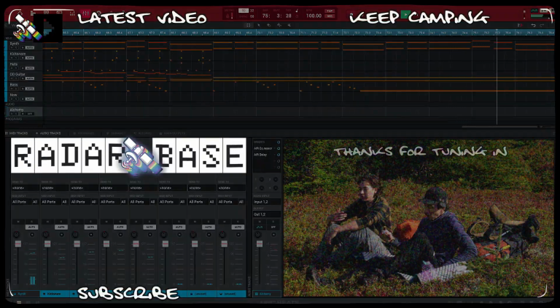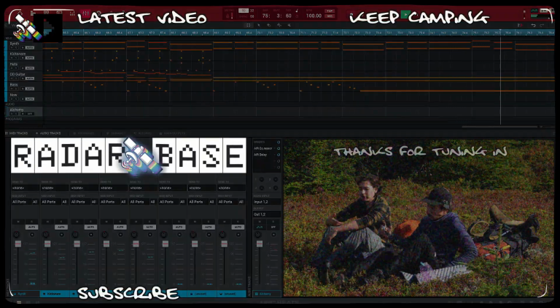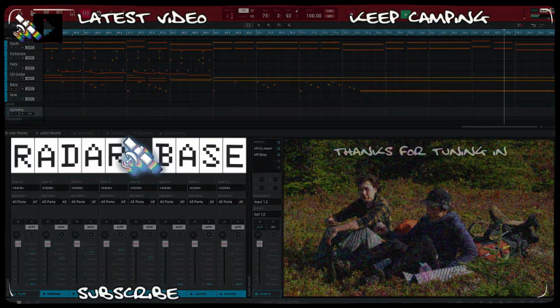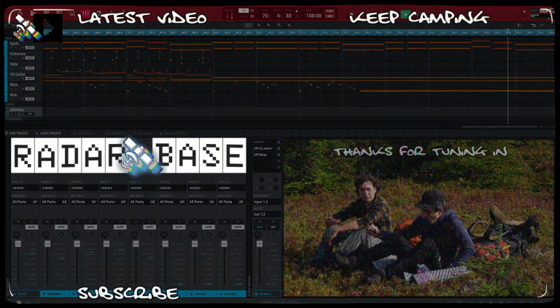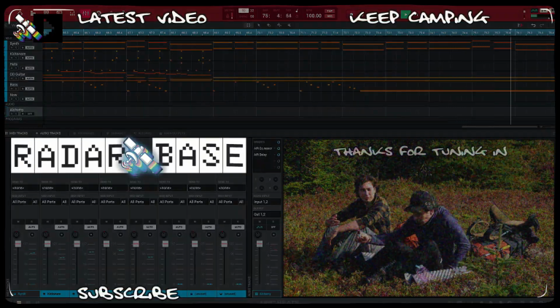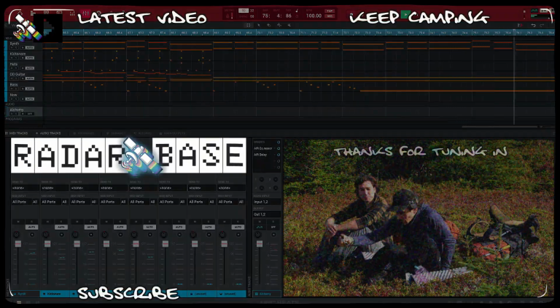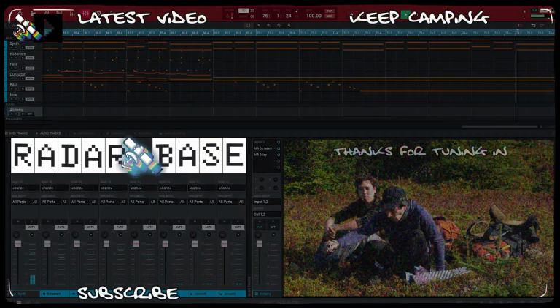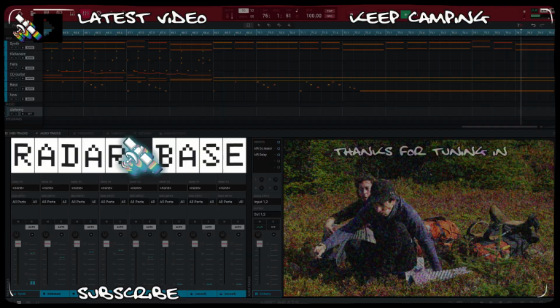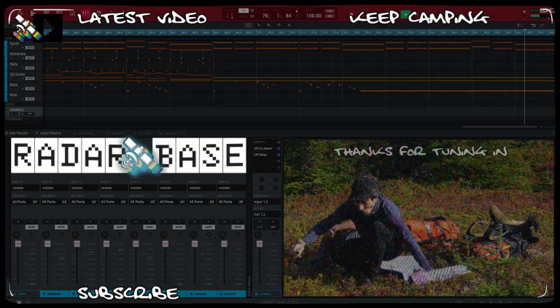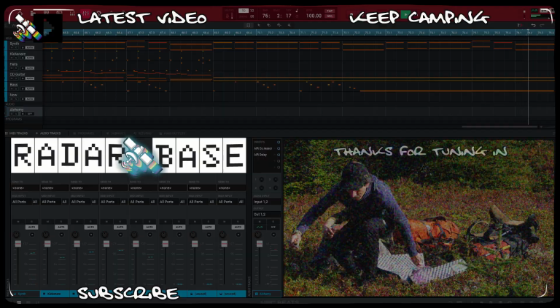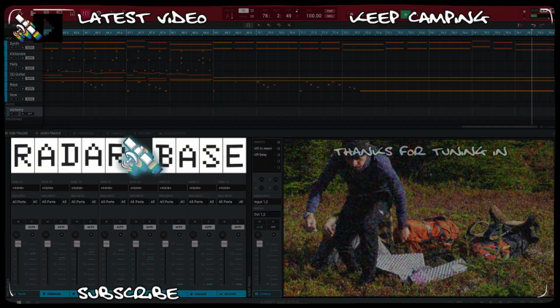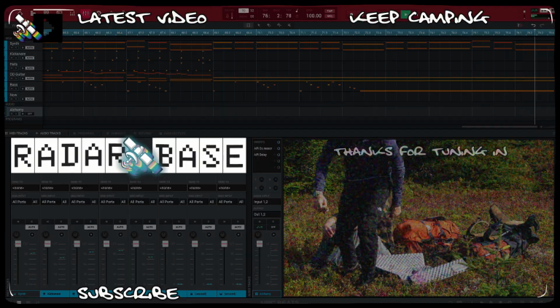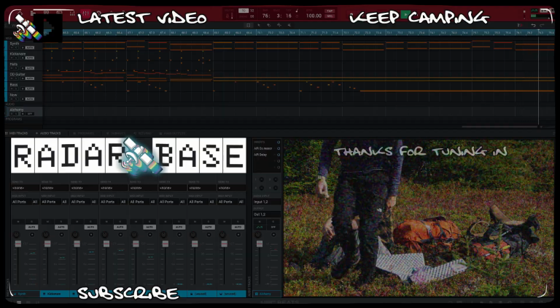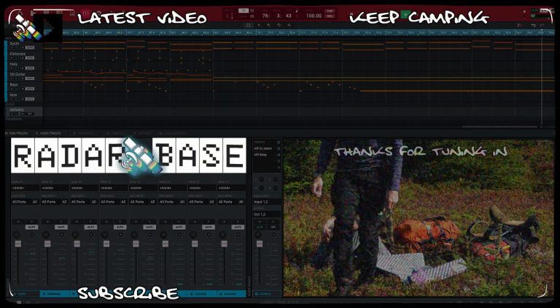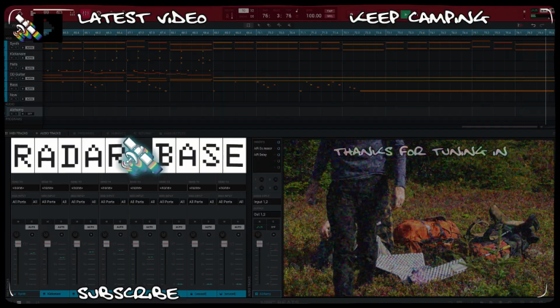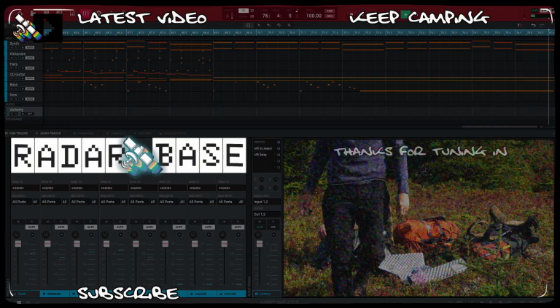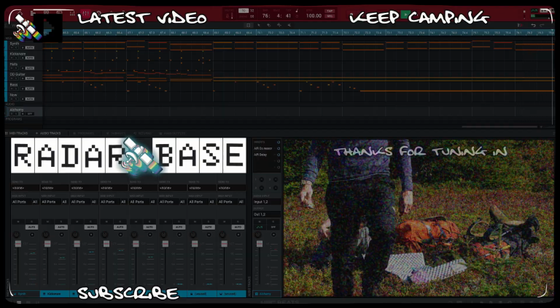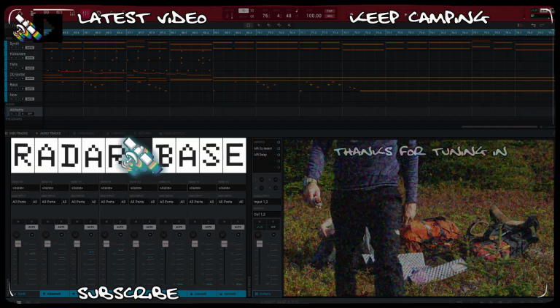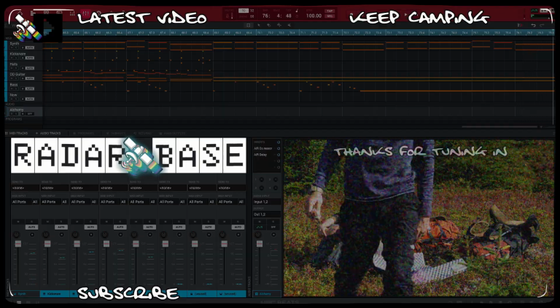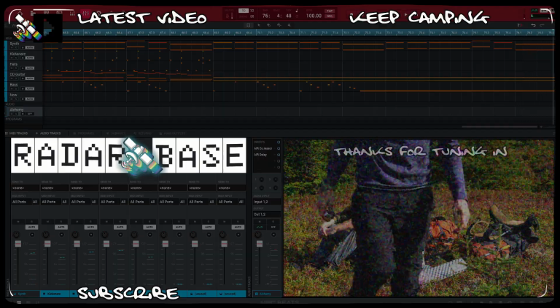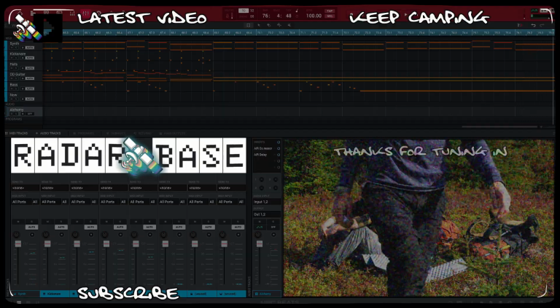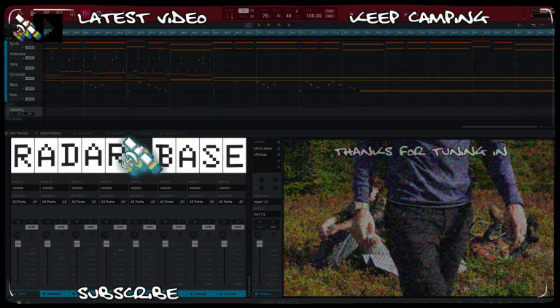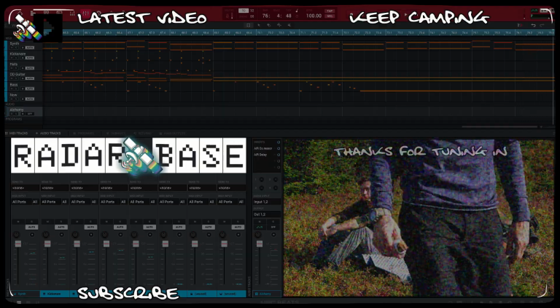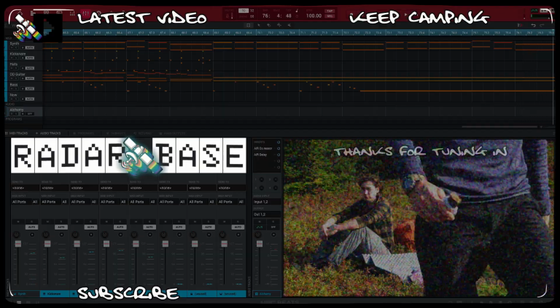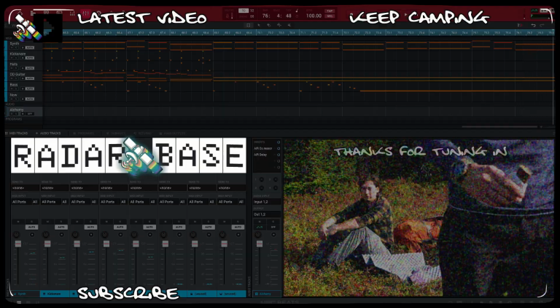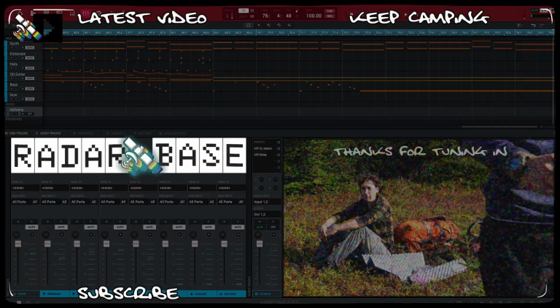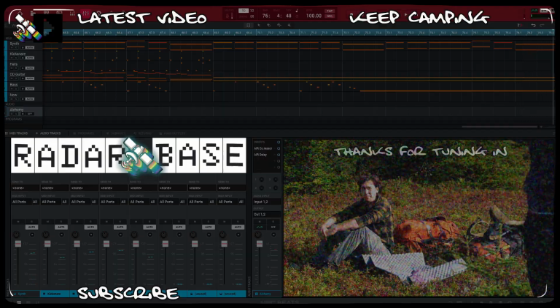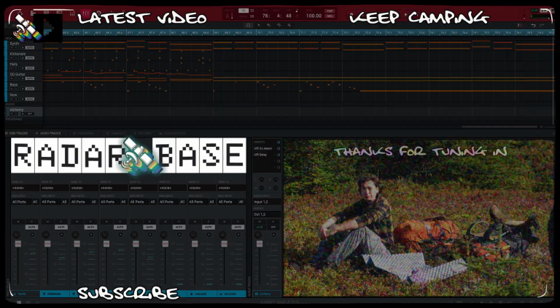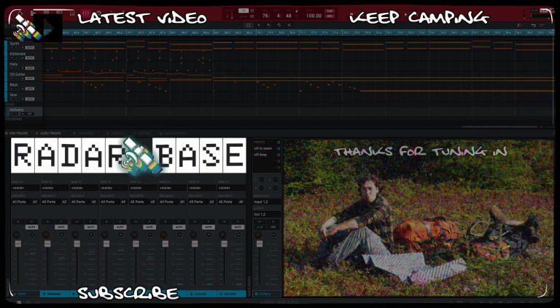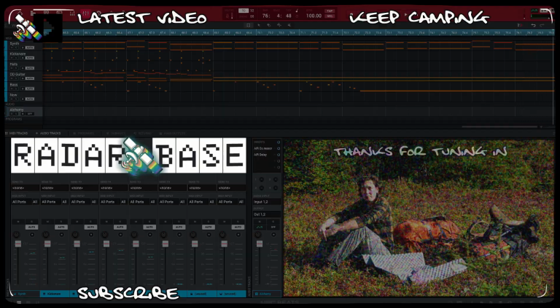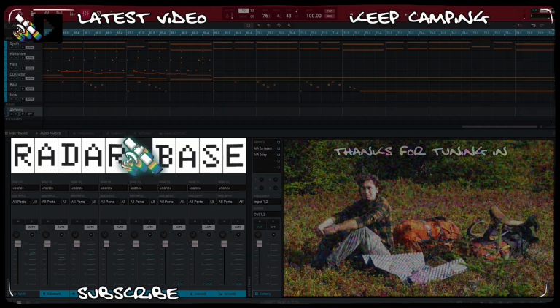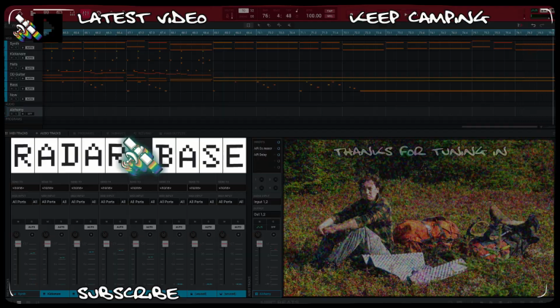This is 7 November Golf. Roger, I request you to check your Romeo side. I'll go ahead and check my tag on the side. 7 November Golf out.